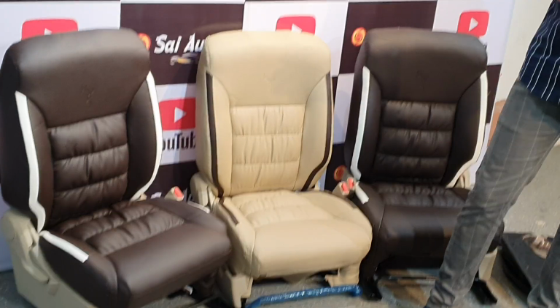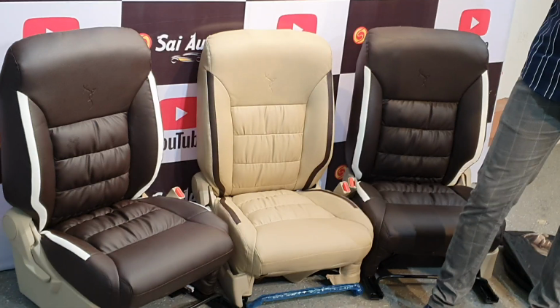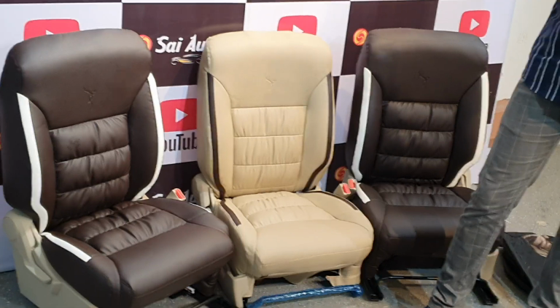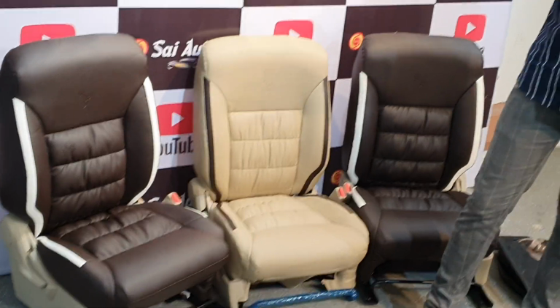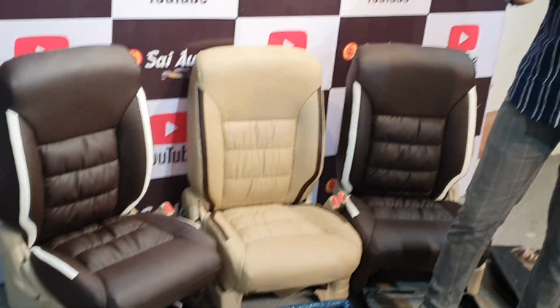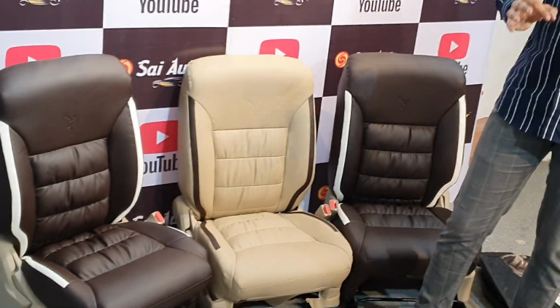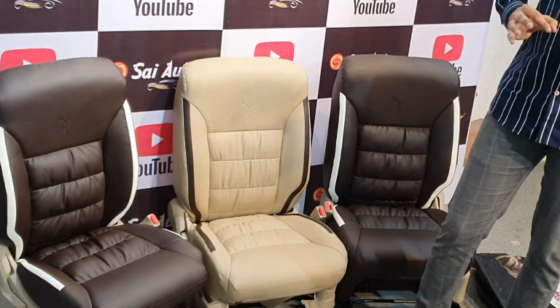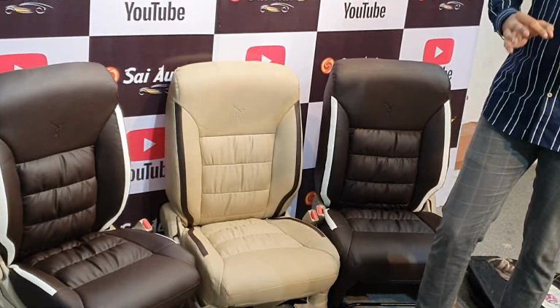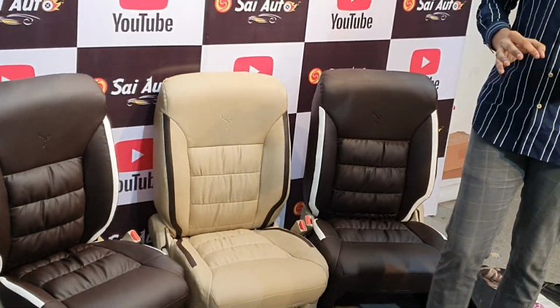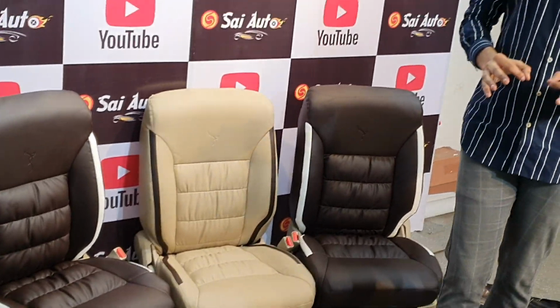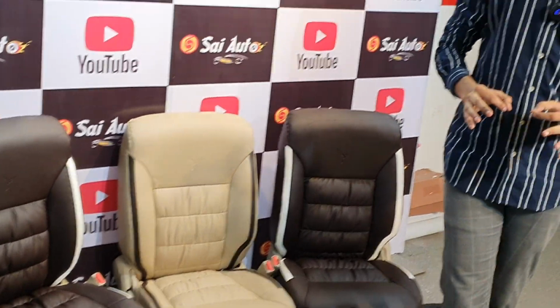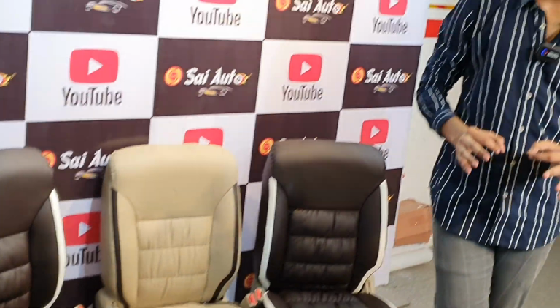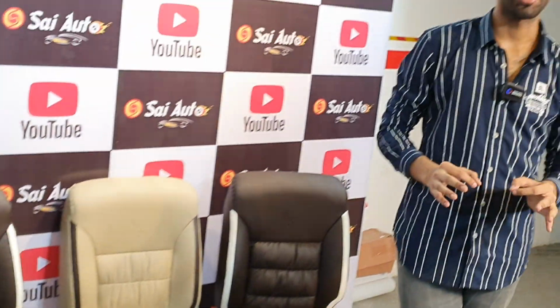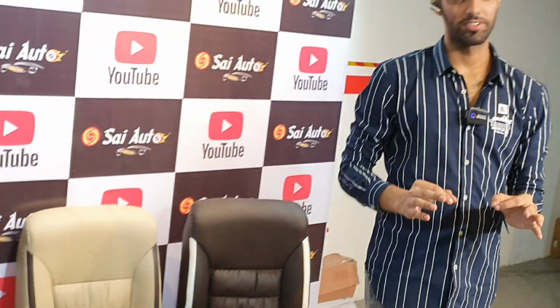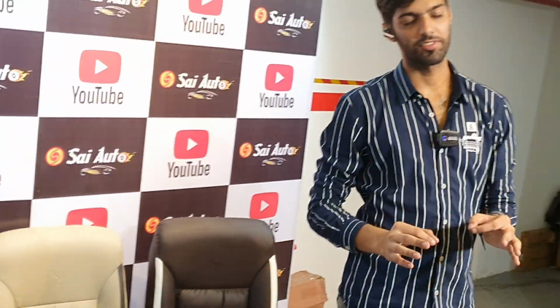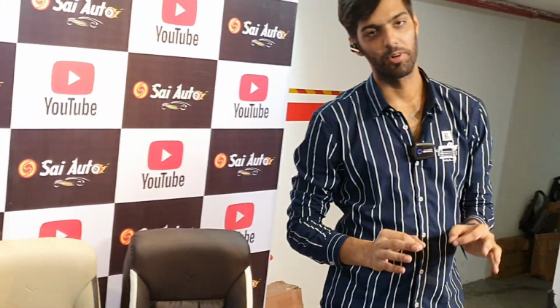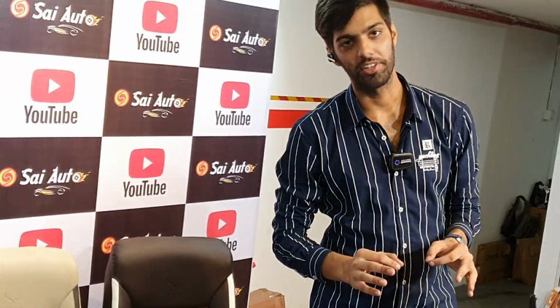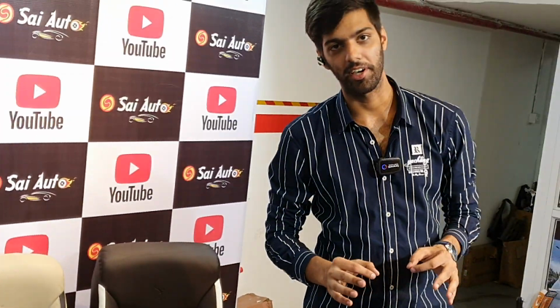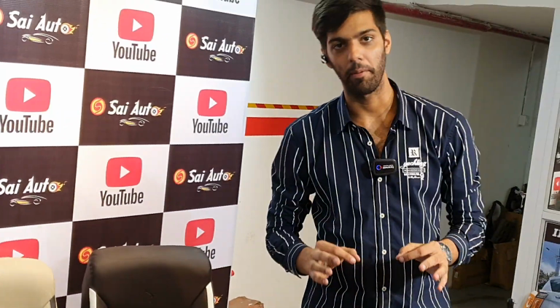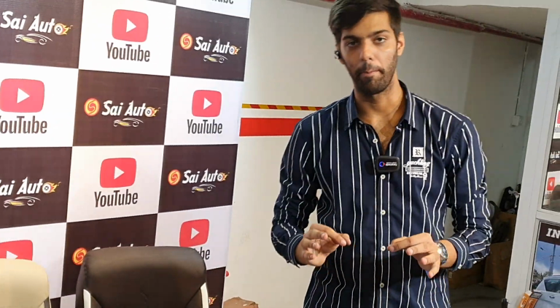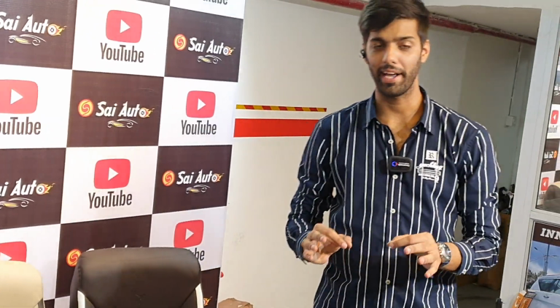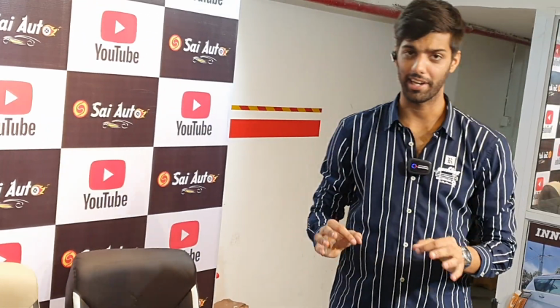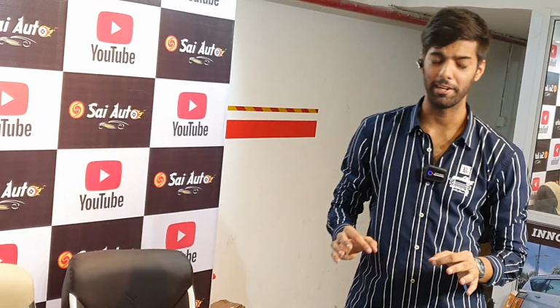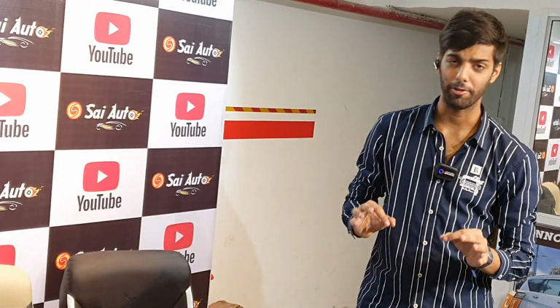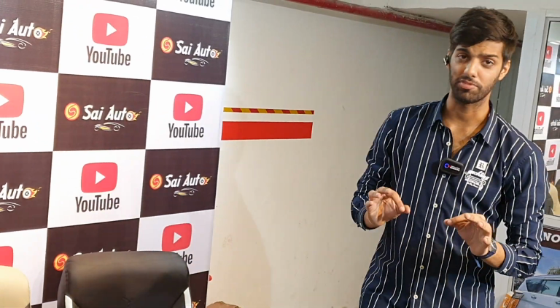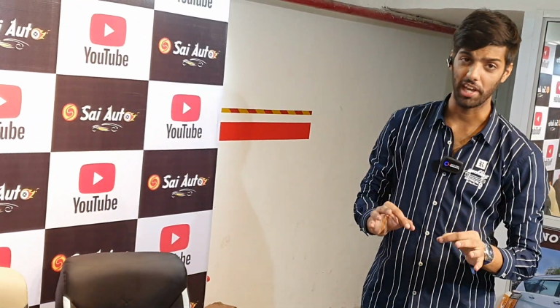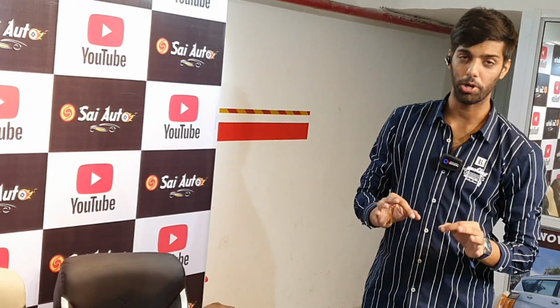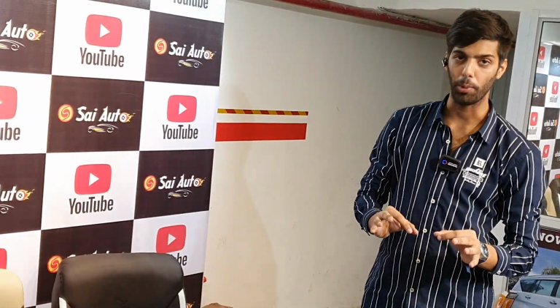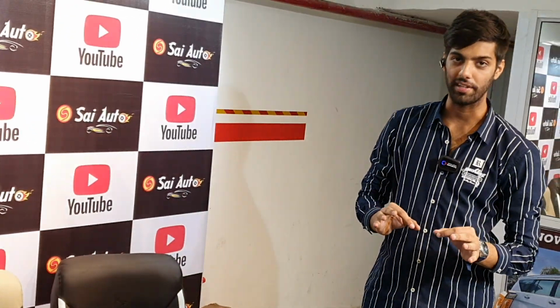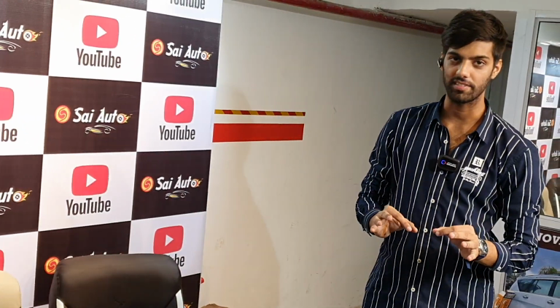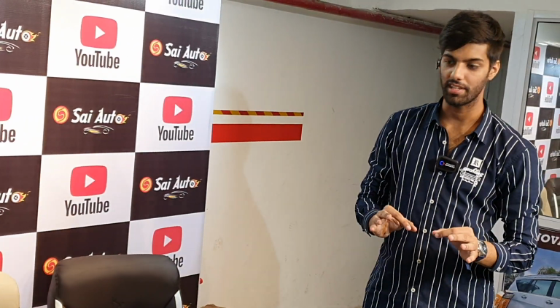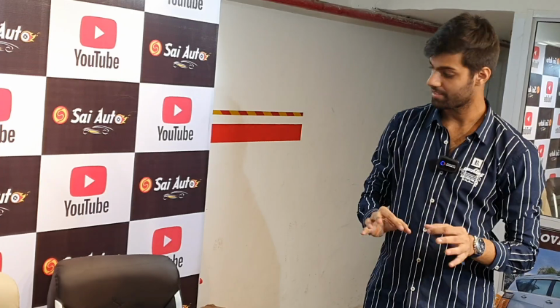Hi guys, welcome back to the channel. This is Rohit here, back again from Sai Auto Accessories.